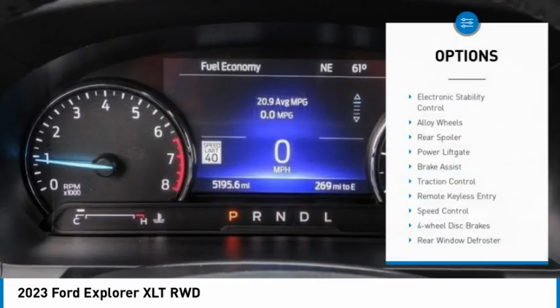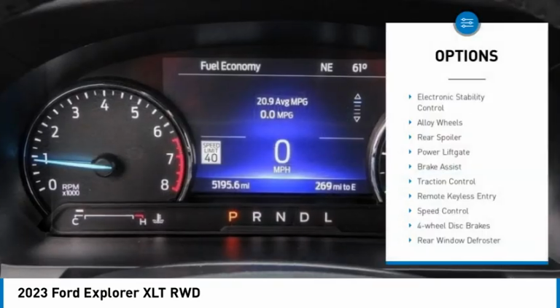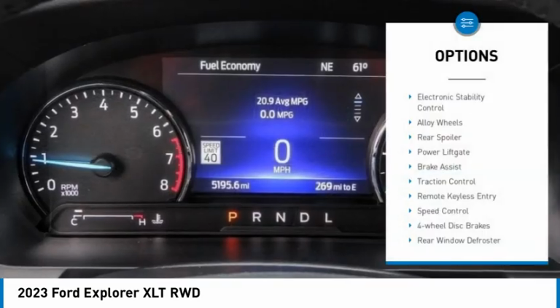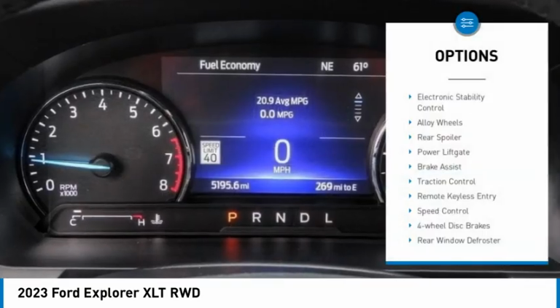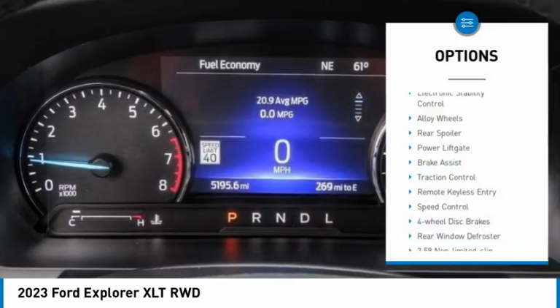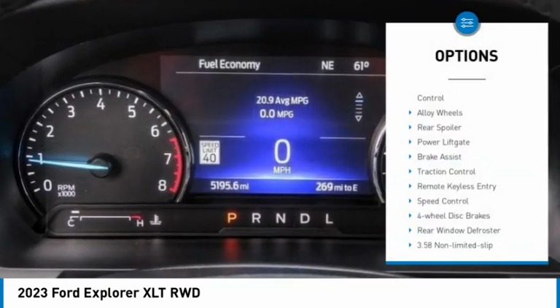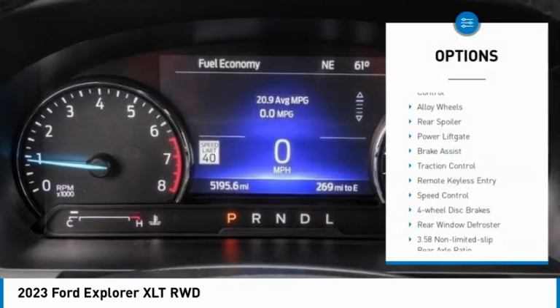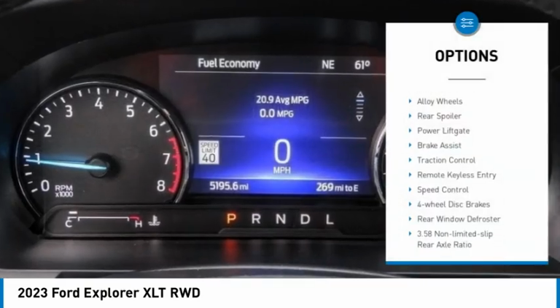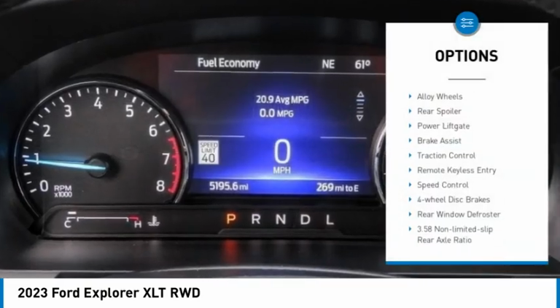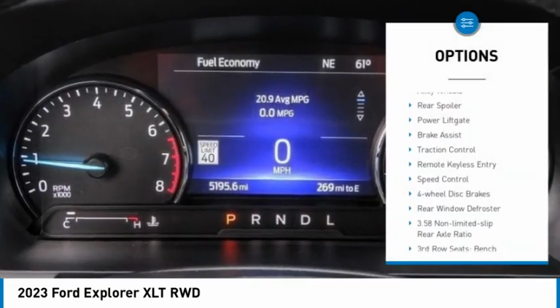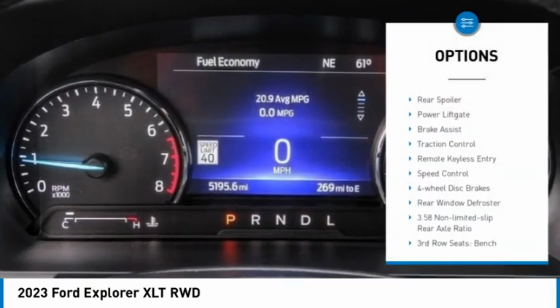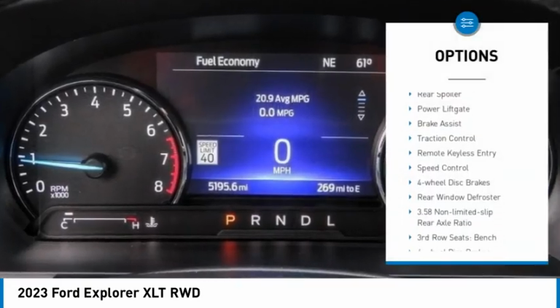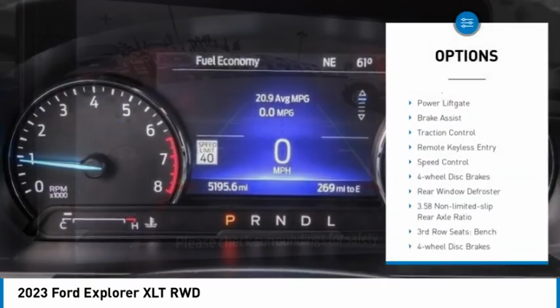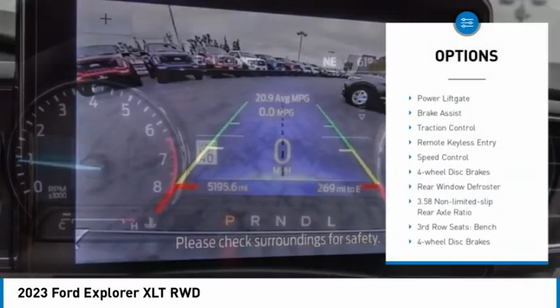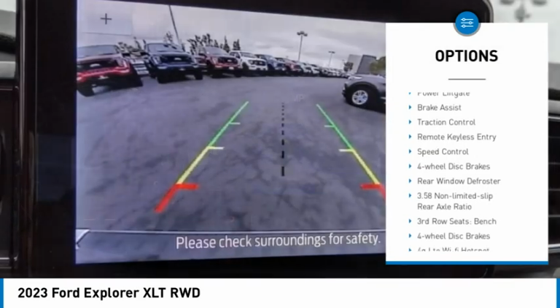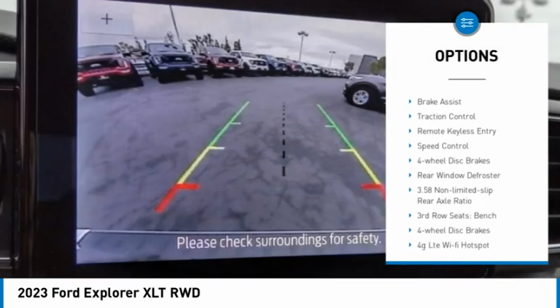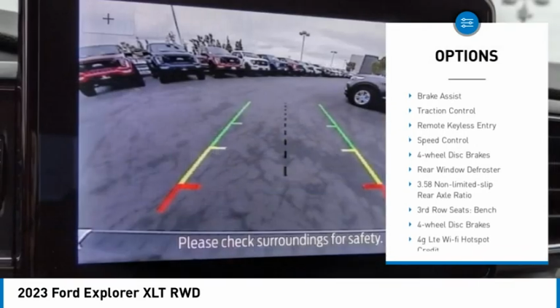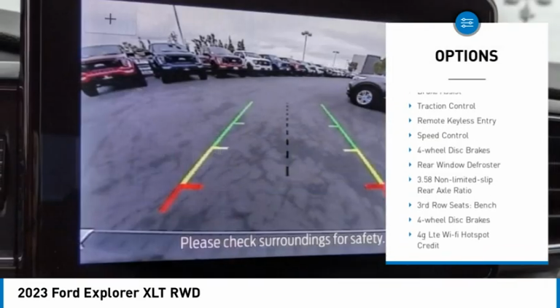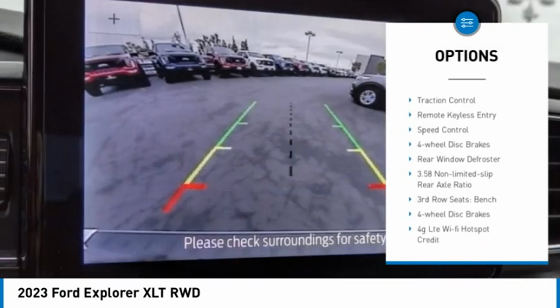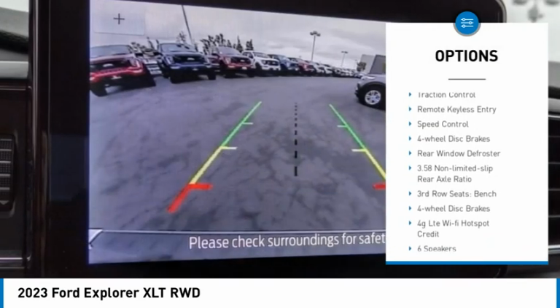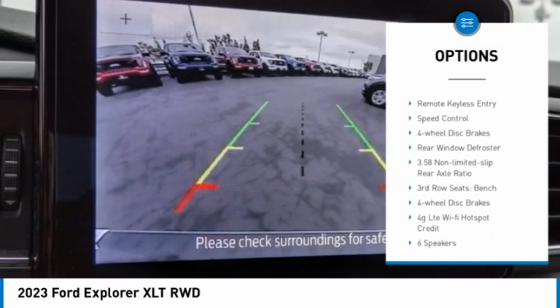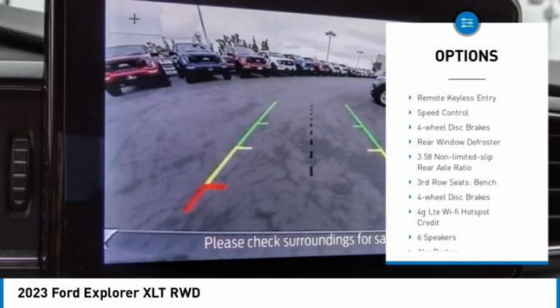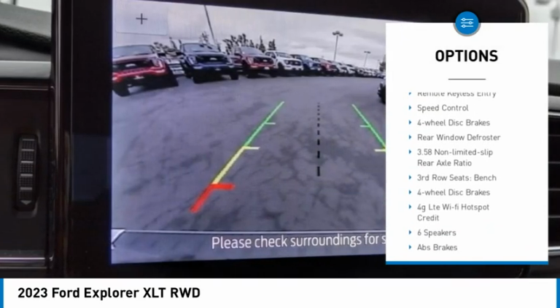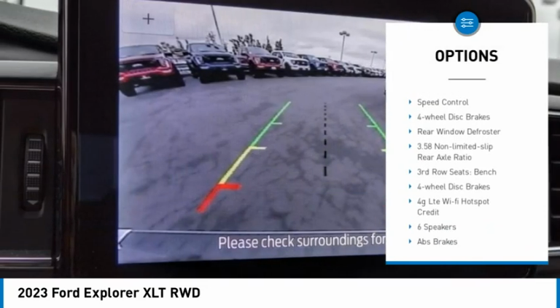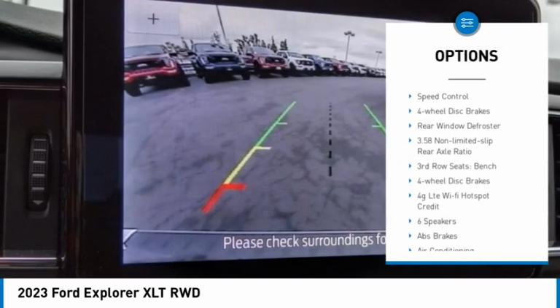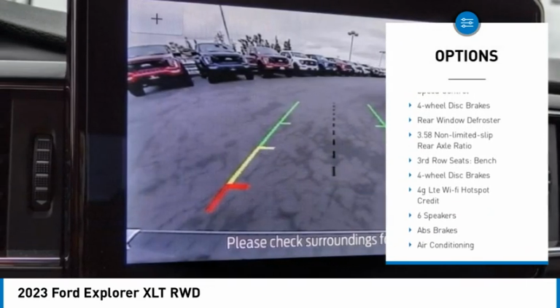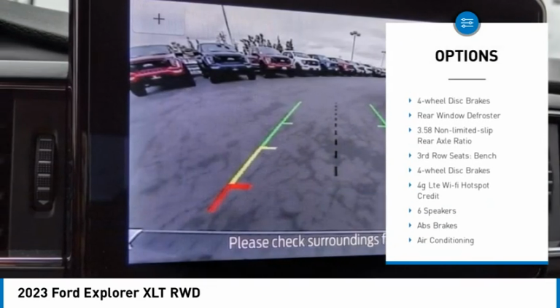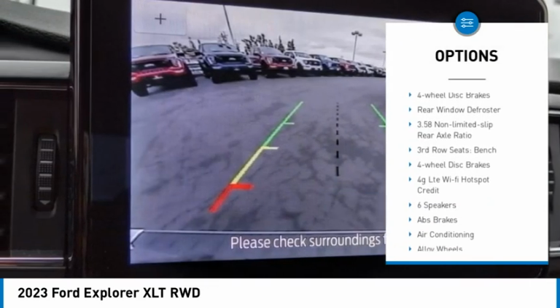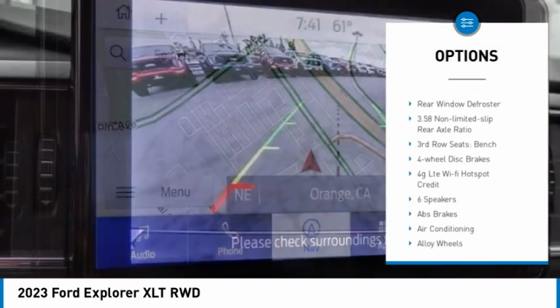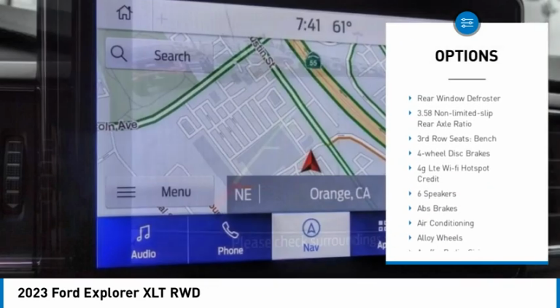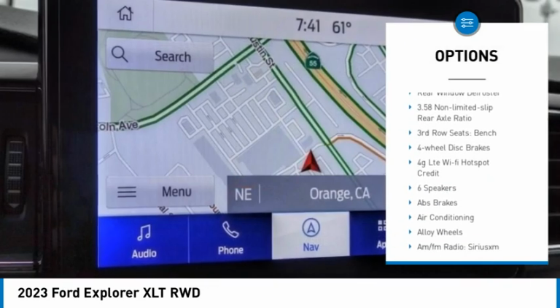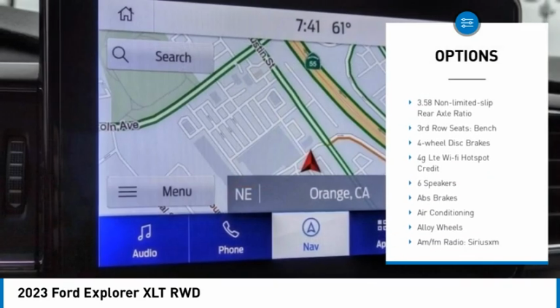Electronic stability control. Alloy wheels. Rear spoiler. Power lift gate. Brake assist.